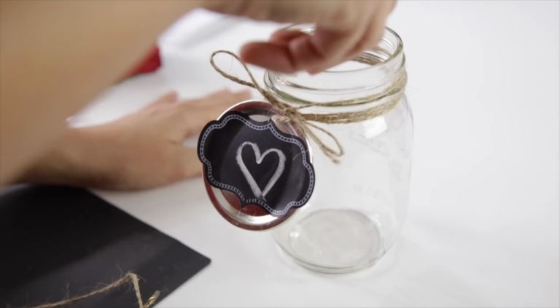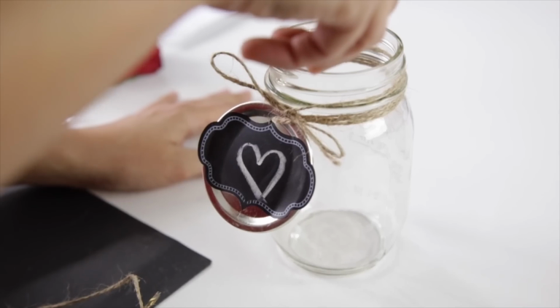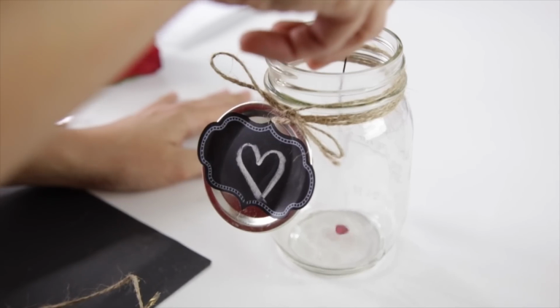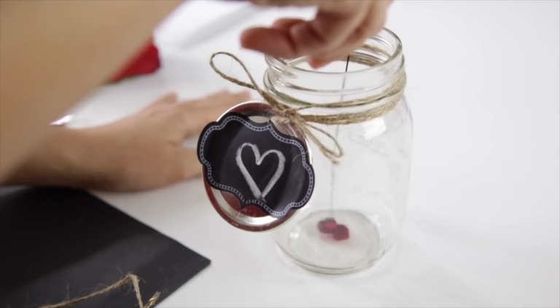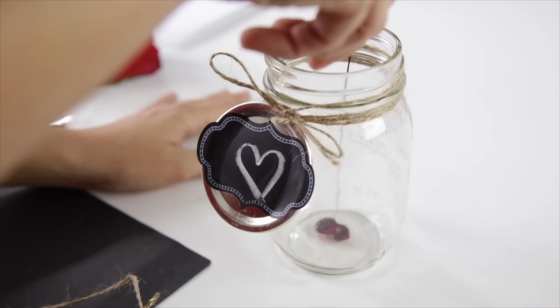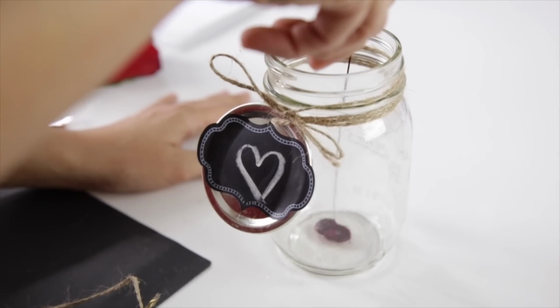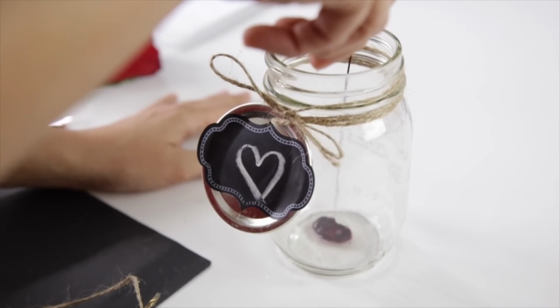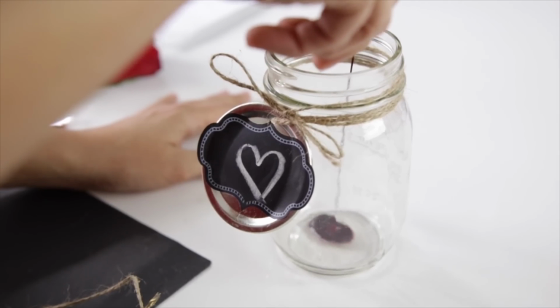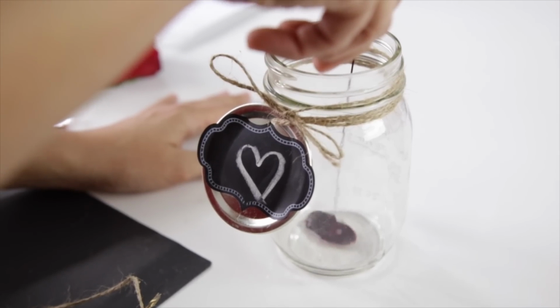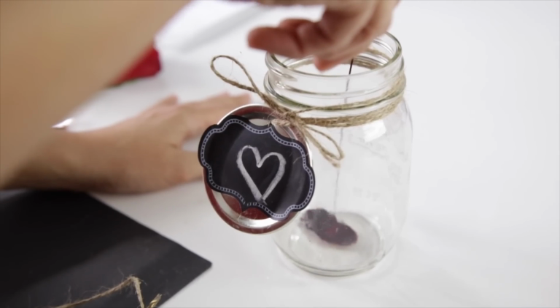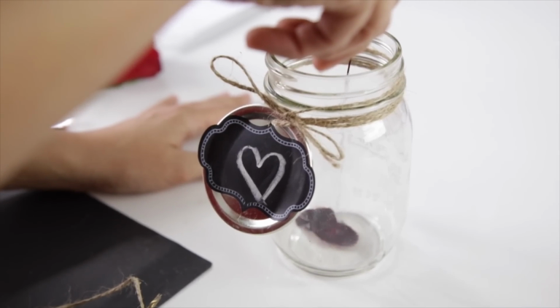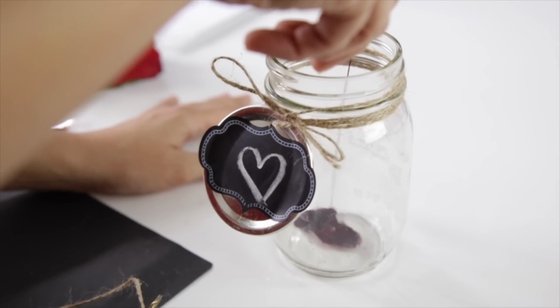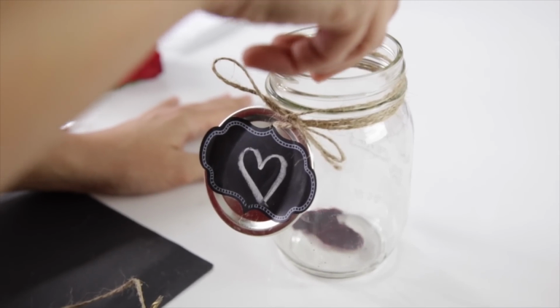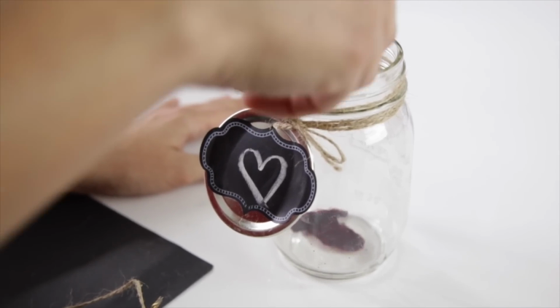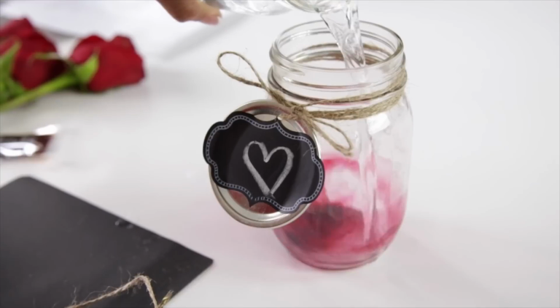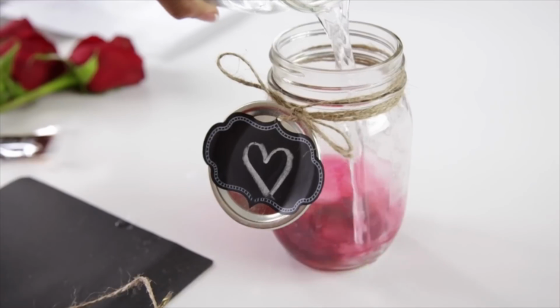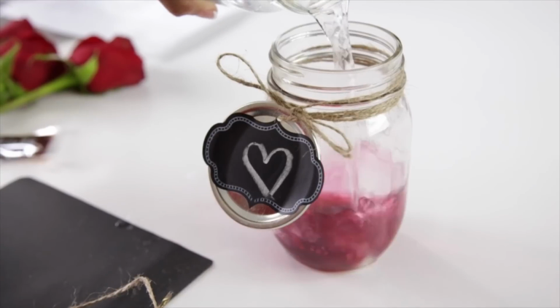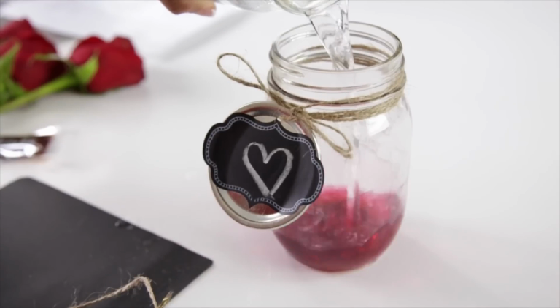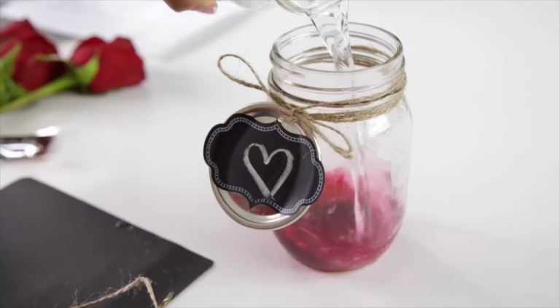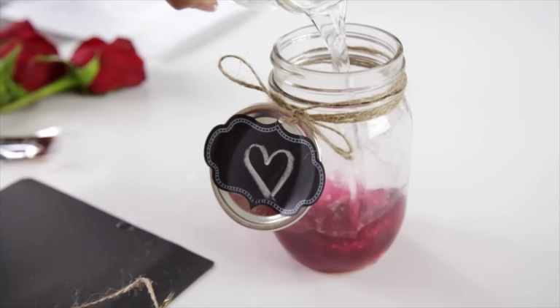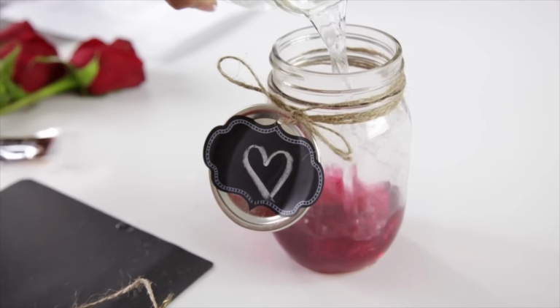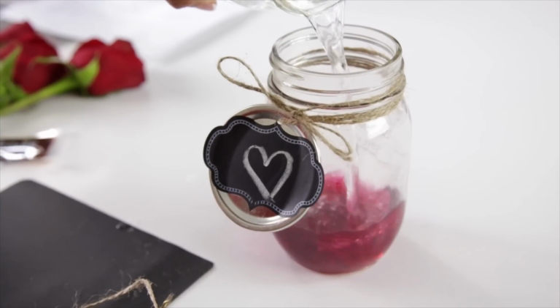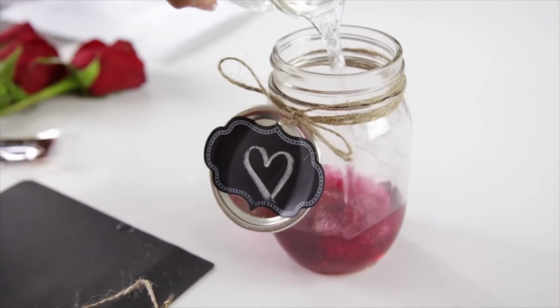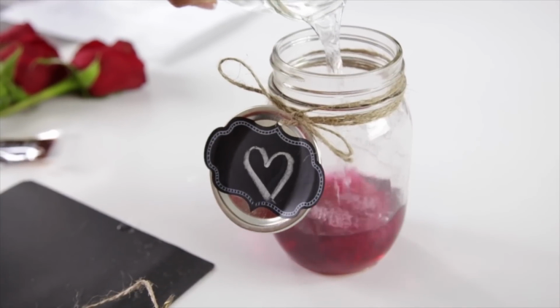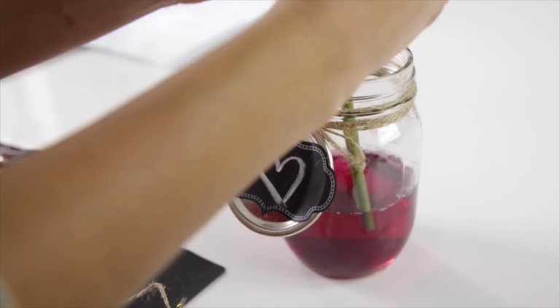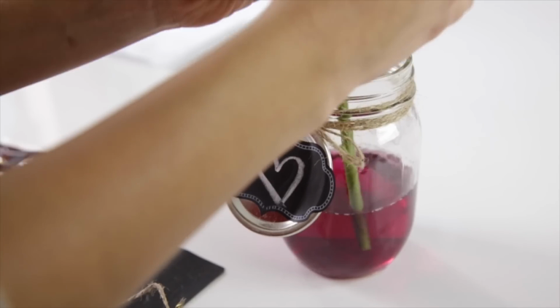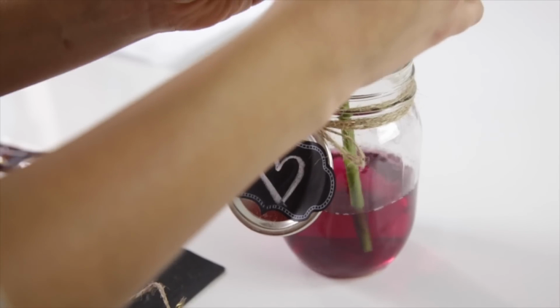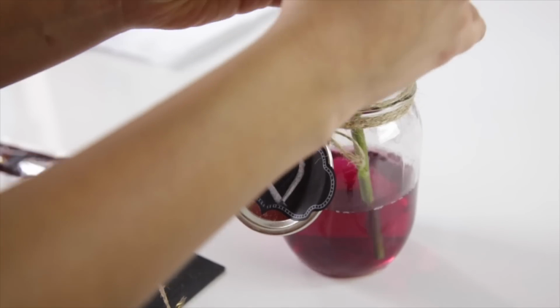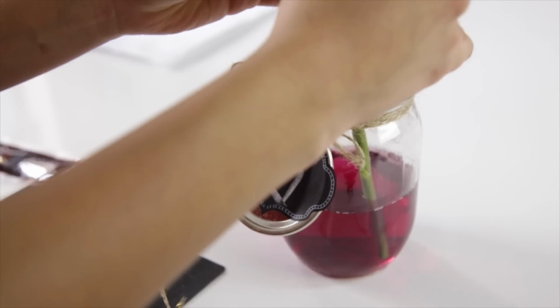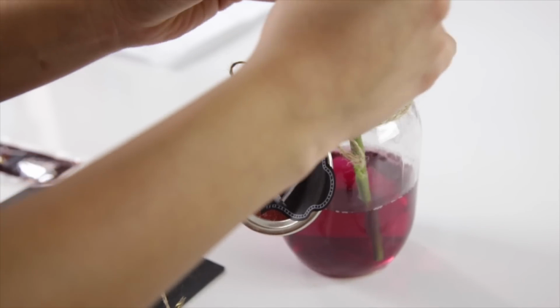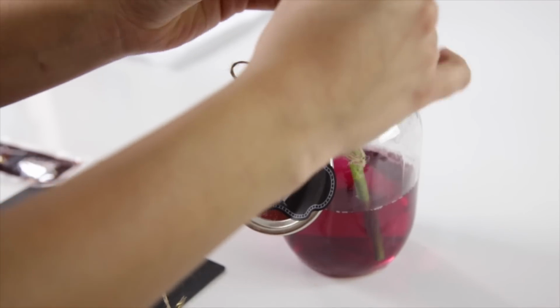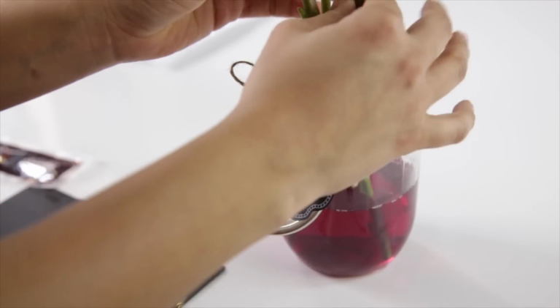Step four: add some food coloring, add some water, and add your favorite flowers to your brand new vases.